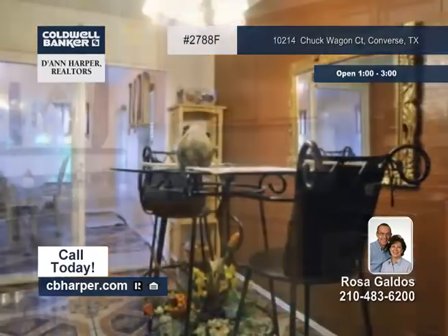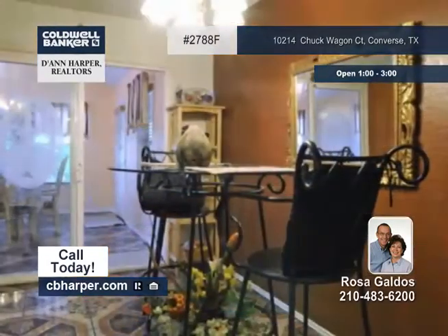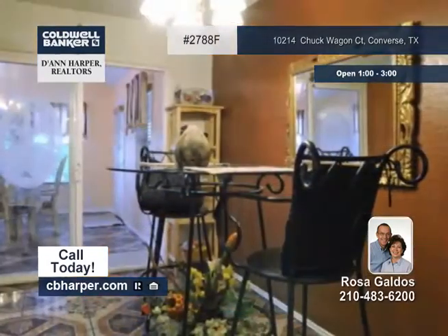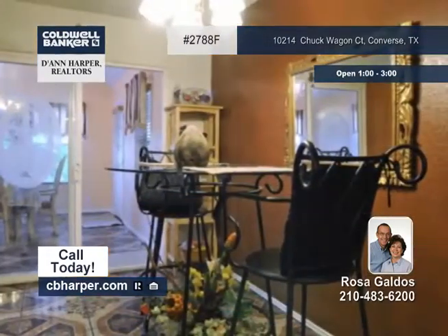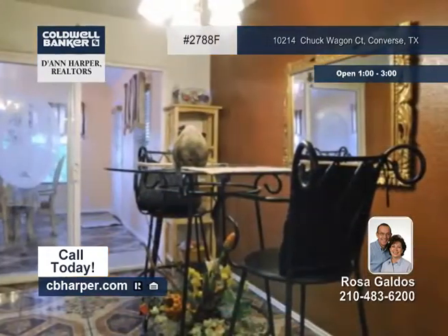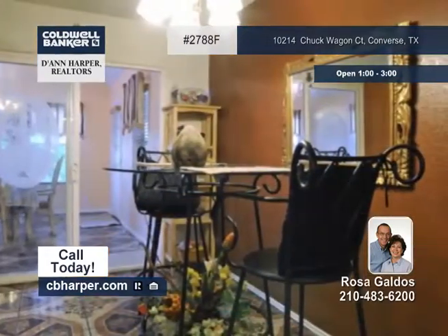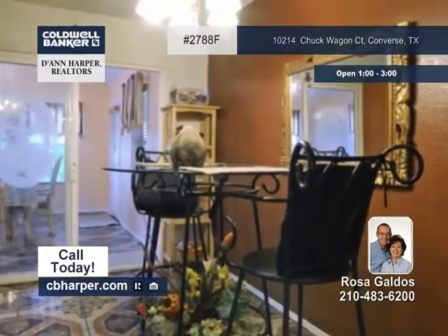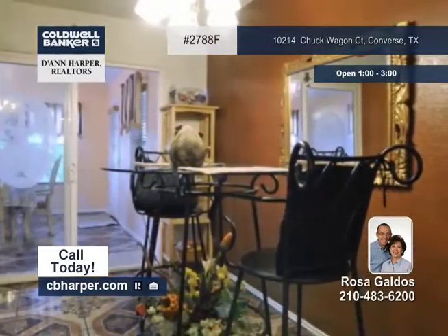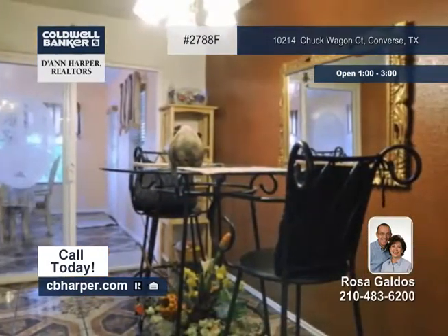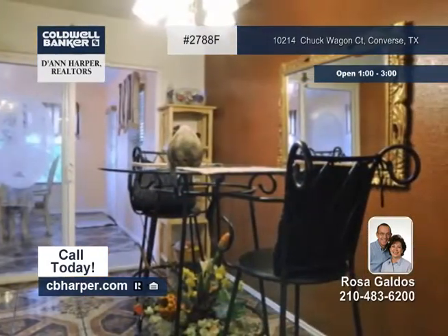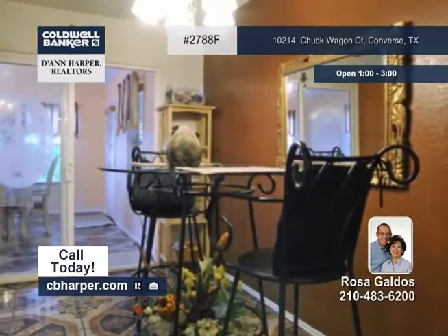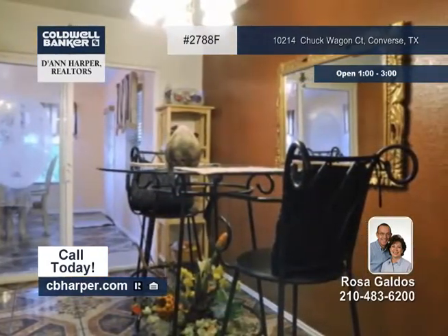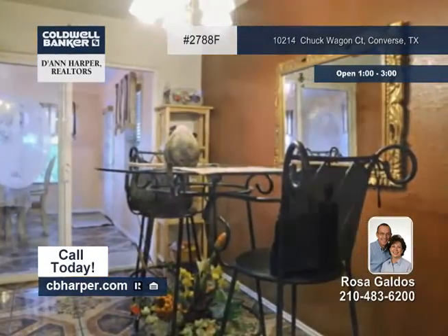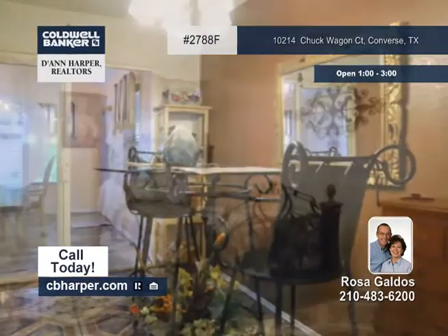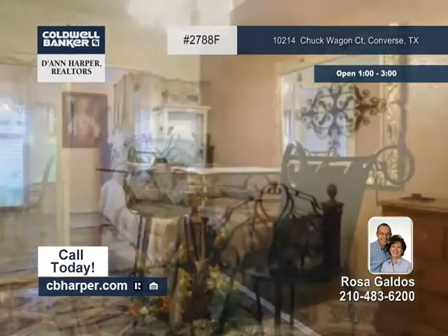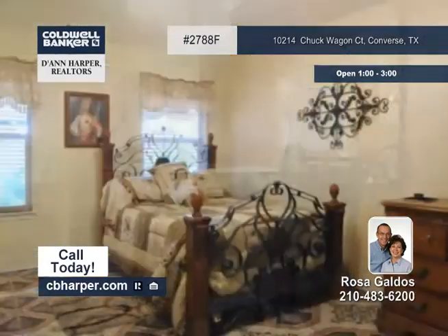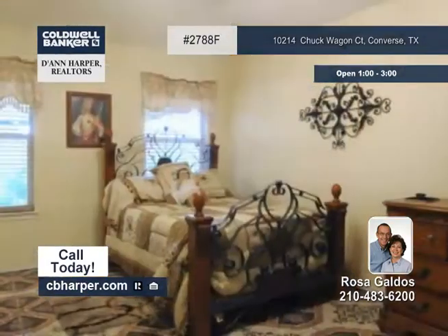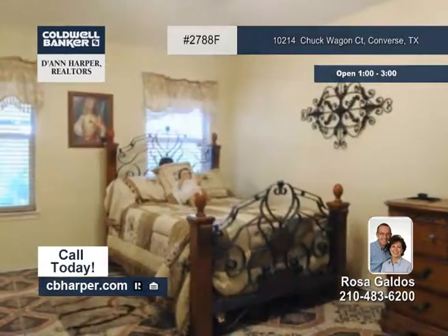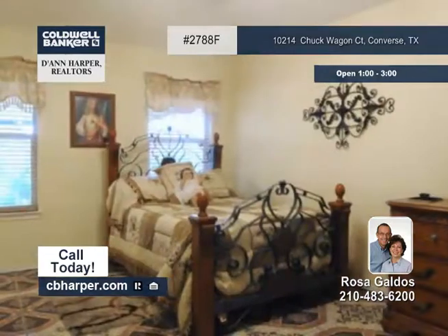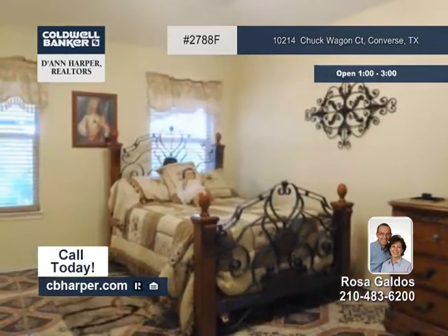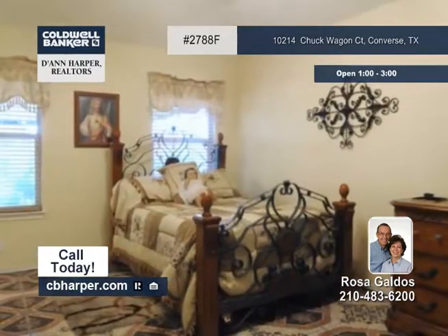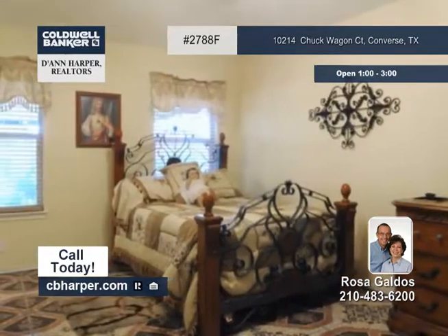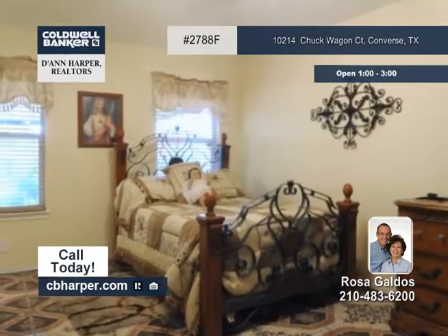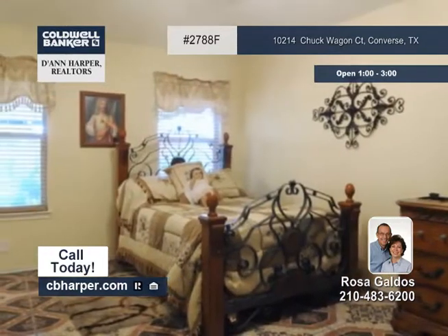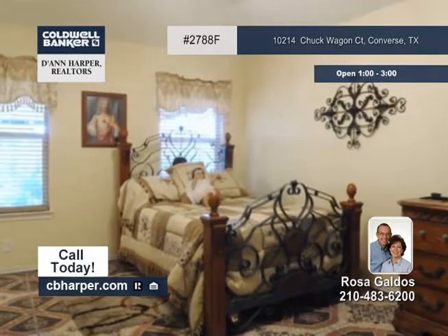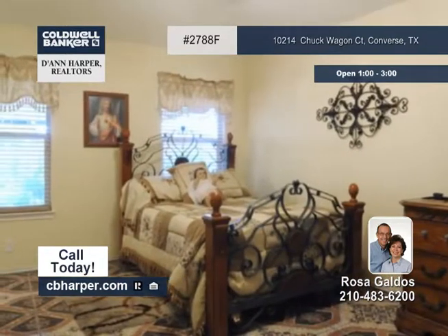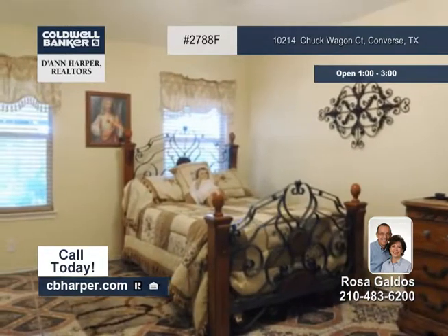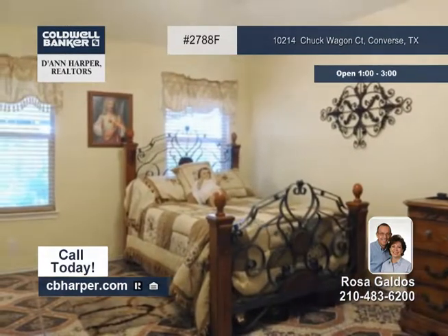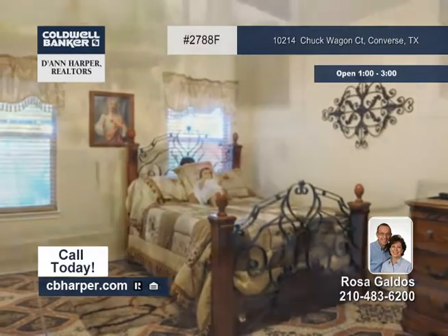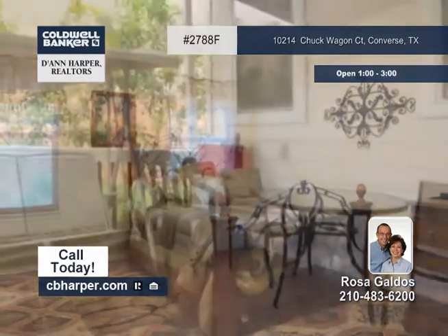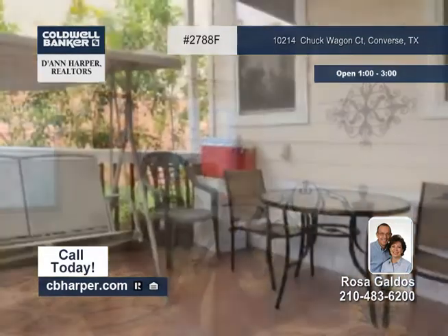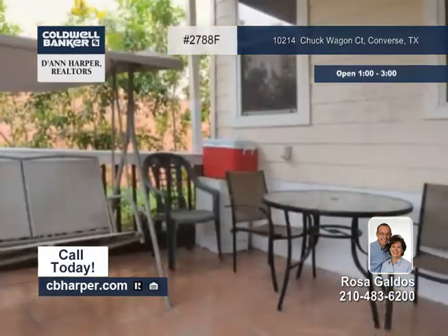The master bedroom has a walk-in closet and a seating area, as well as a full bath with a garden tub.